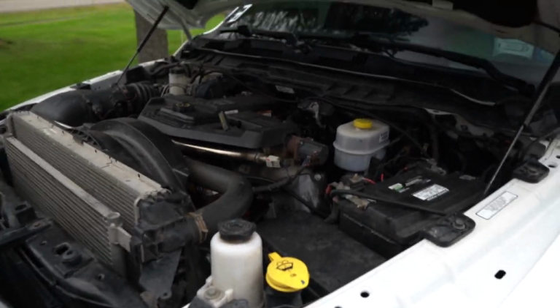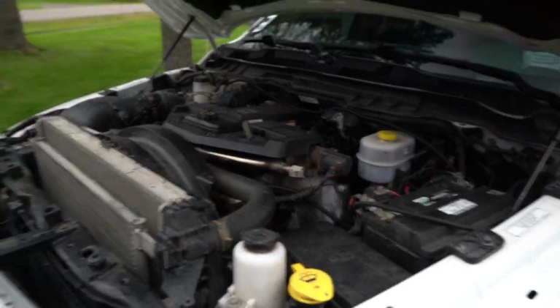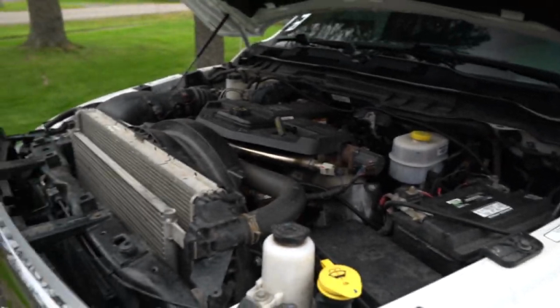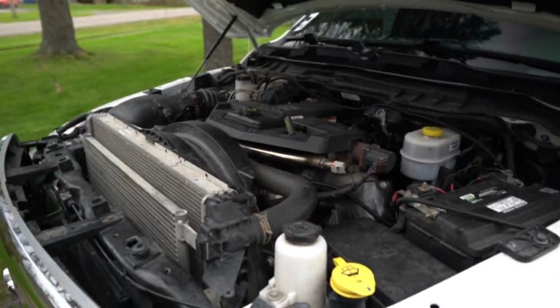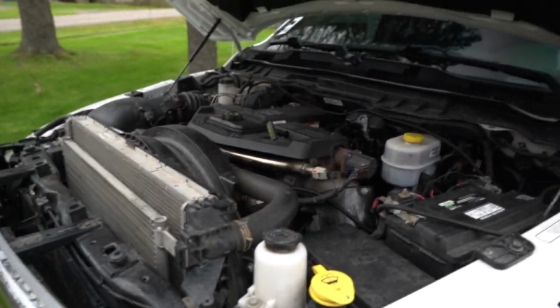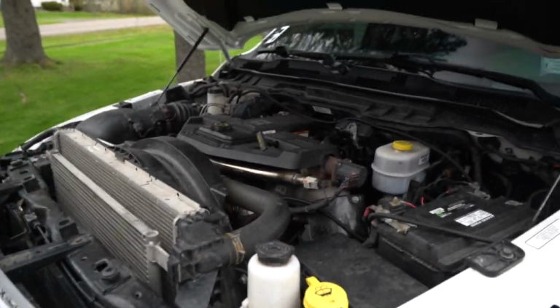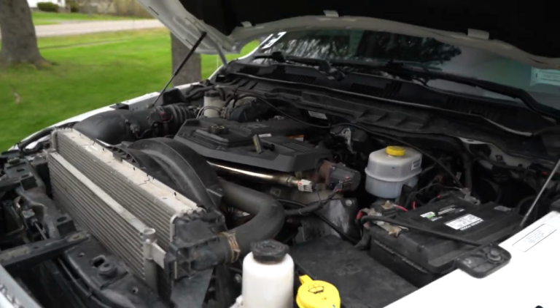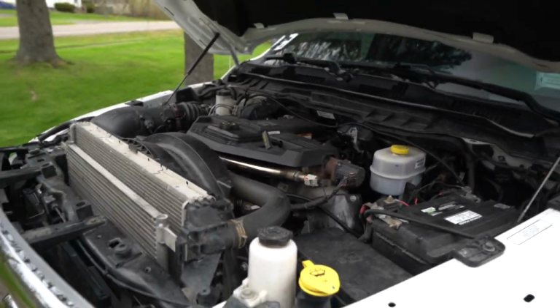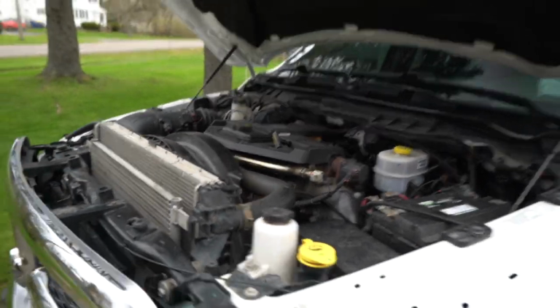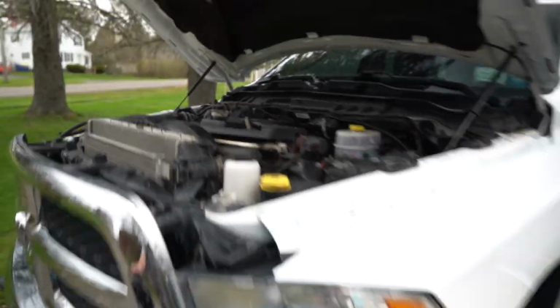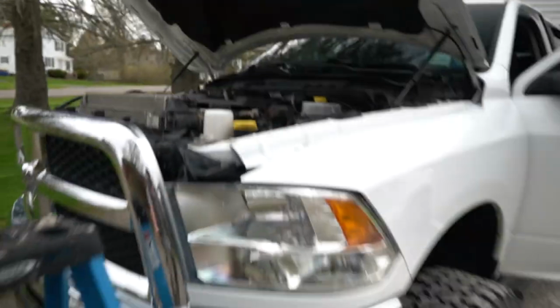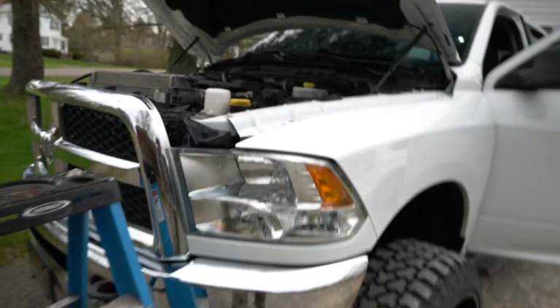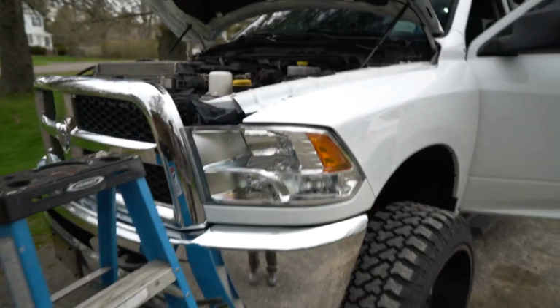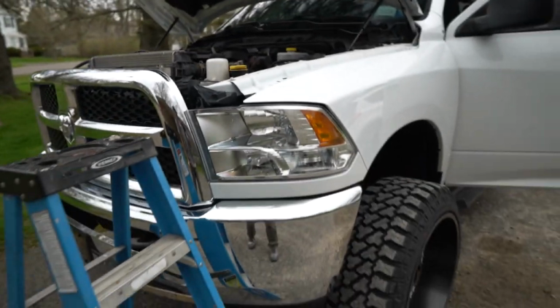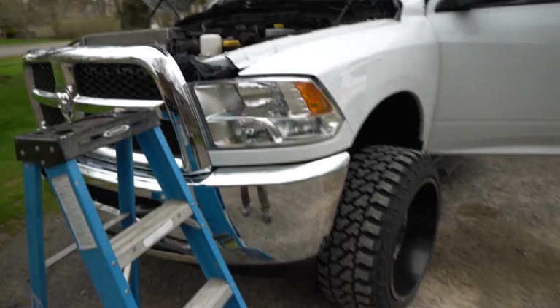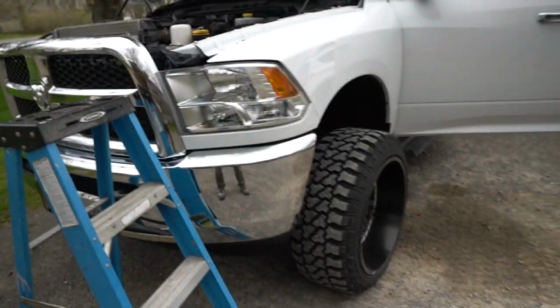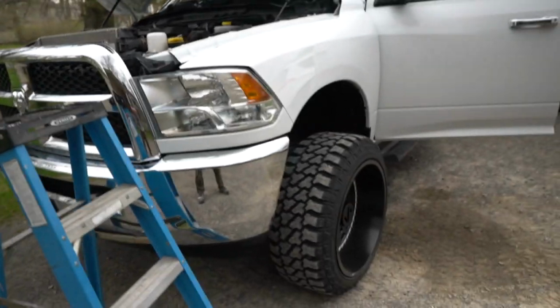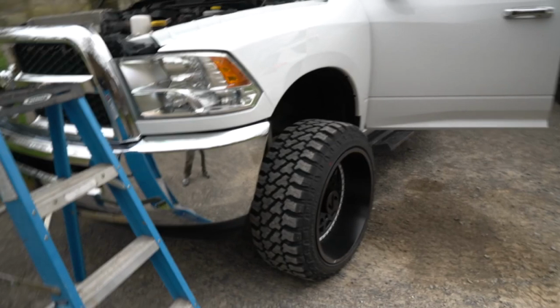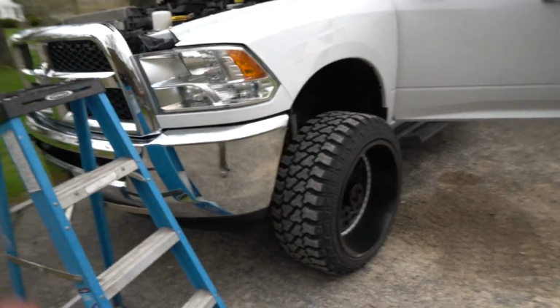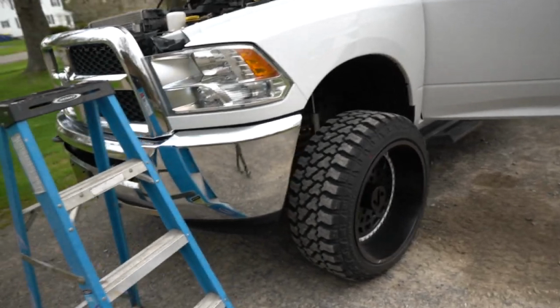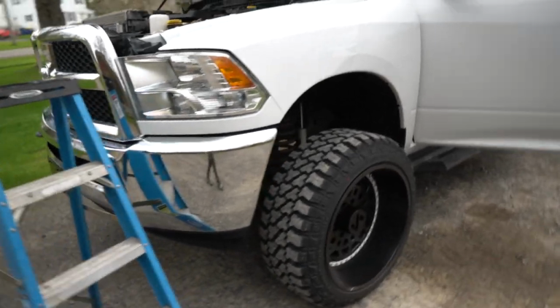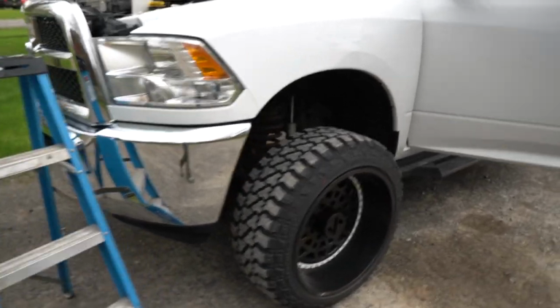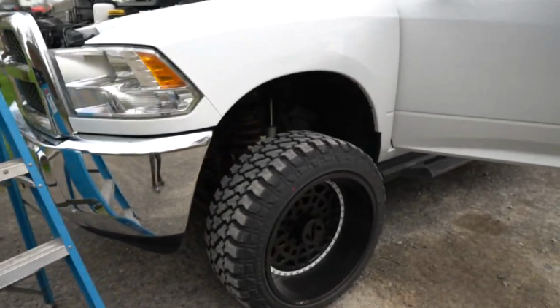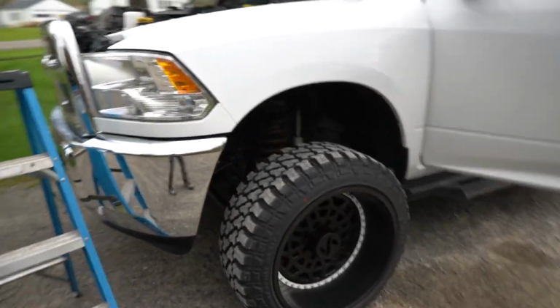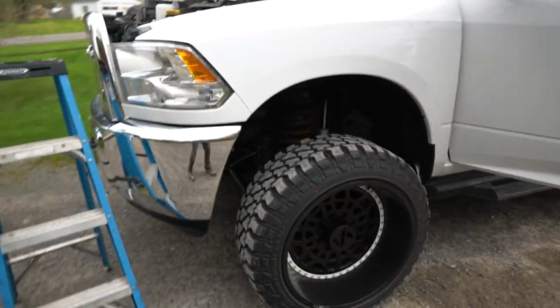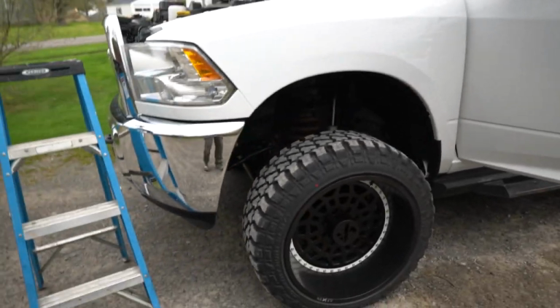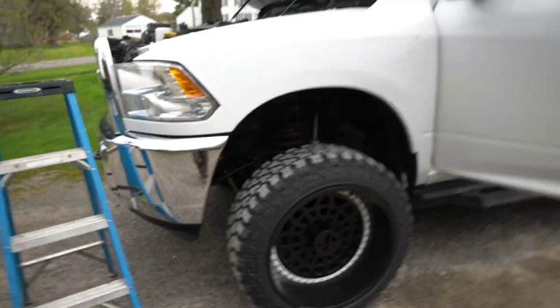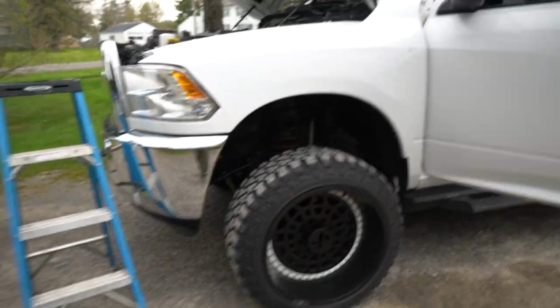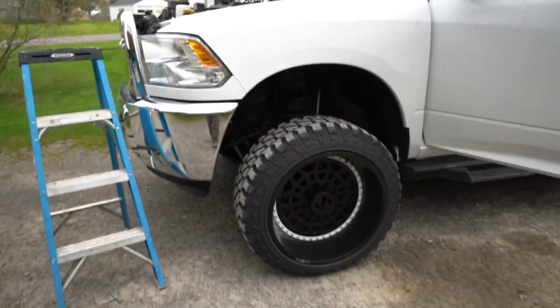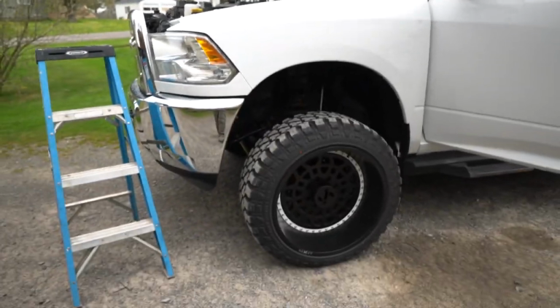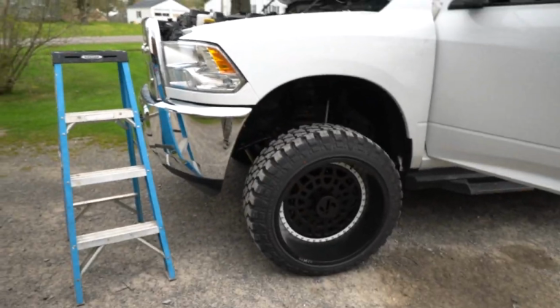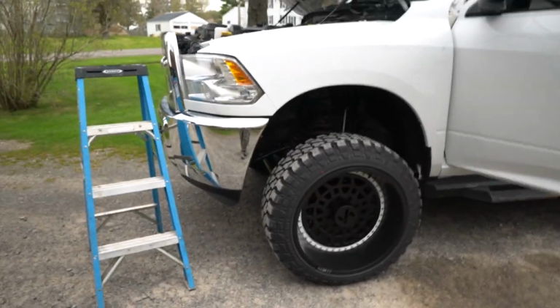I need to let the engine cool down a little bit, and we also need to pull the drain plug on the oil pan and start getting that drained.